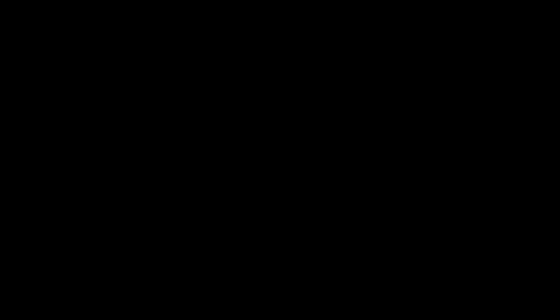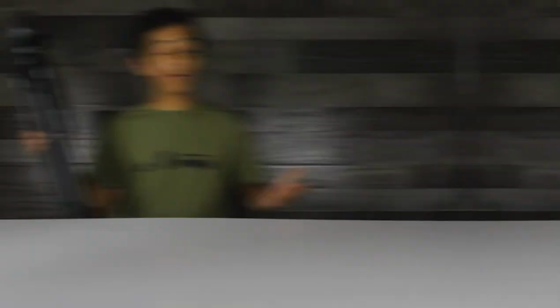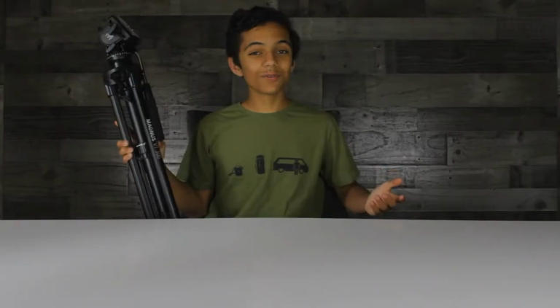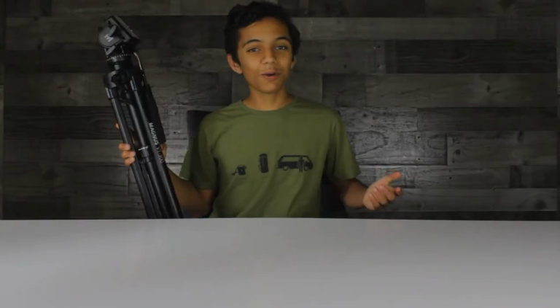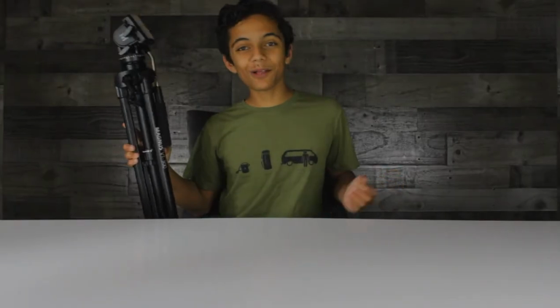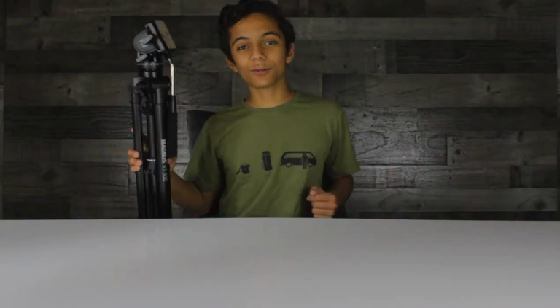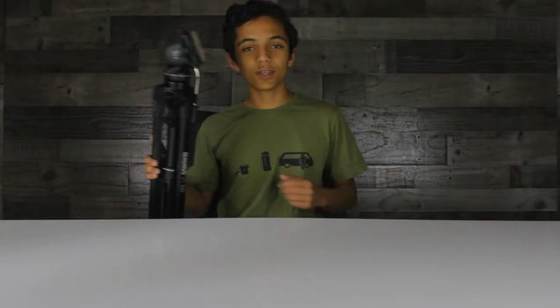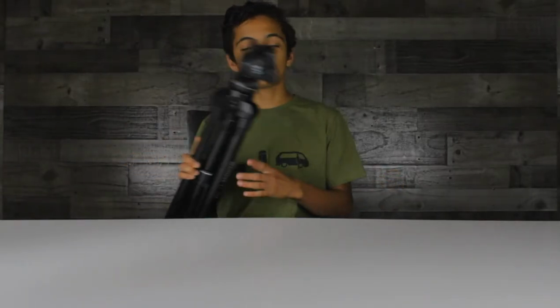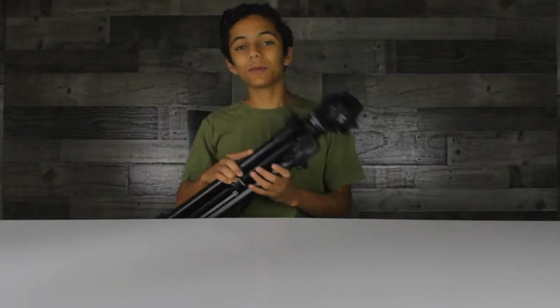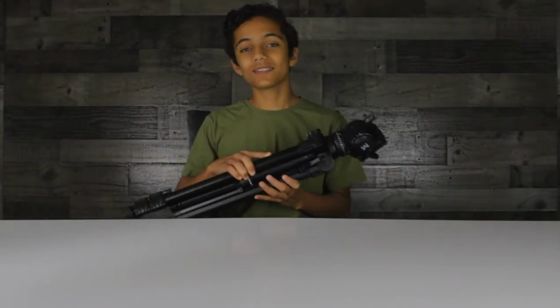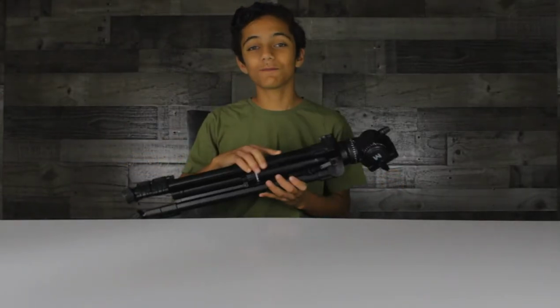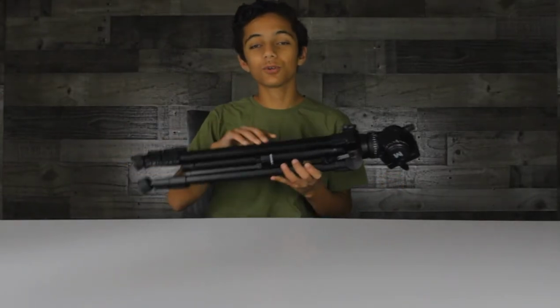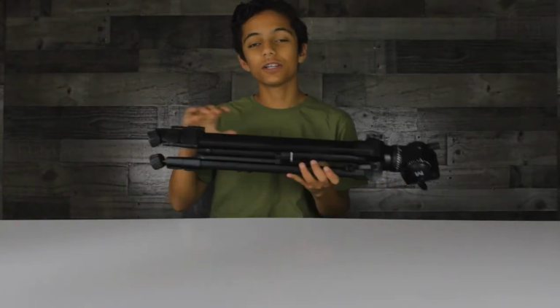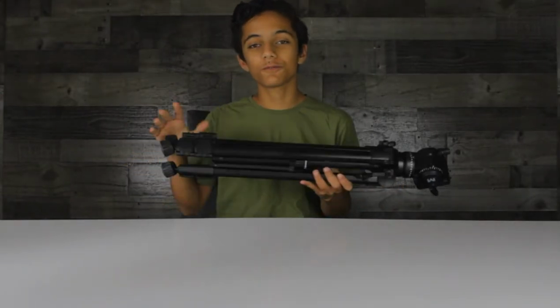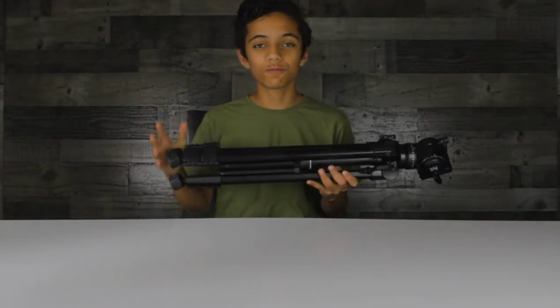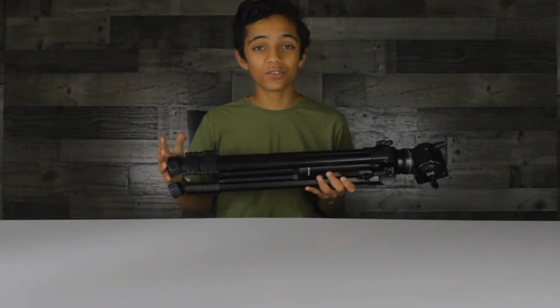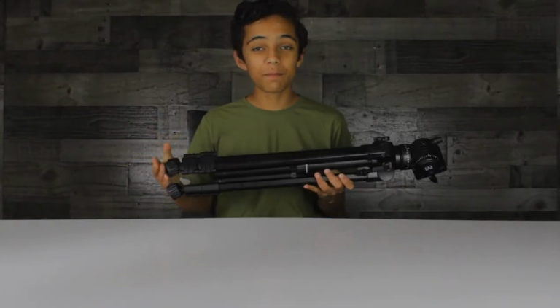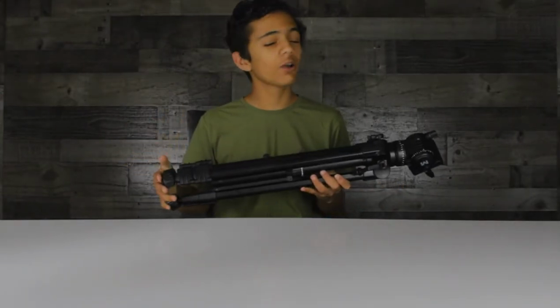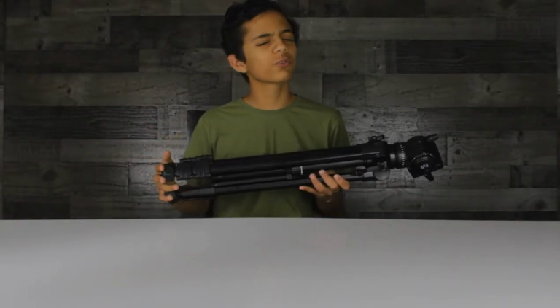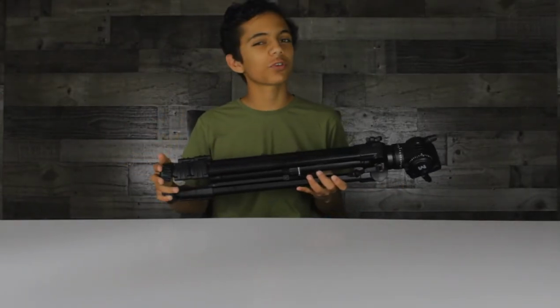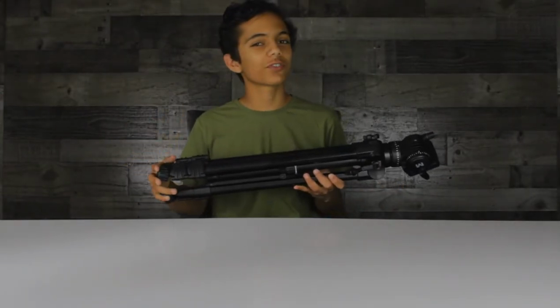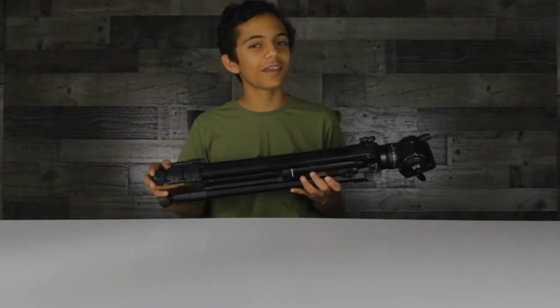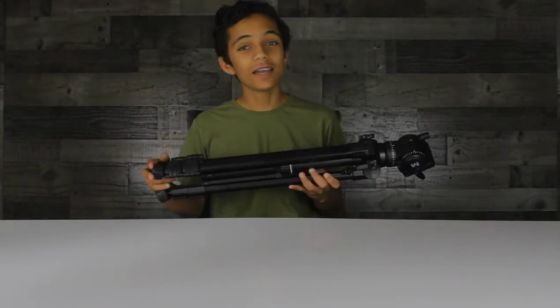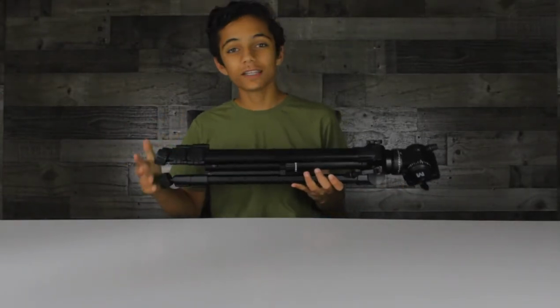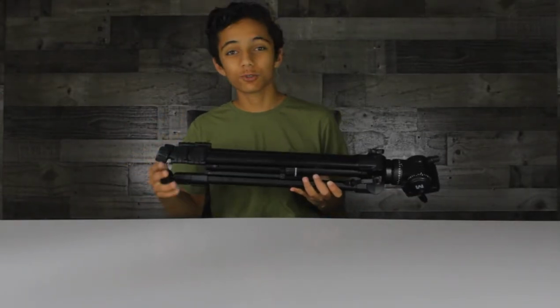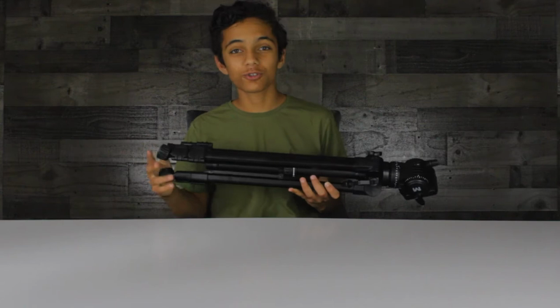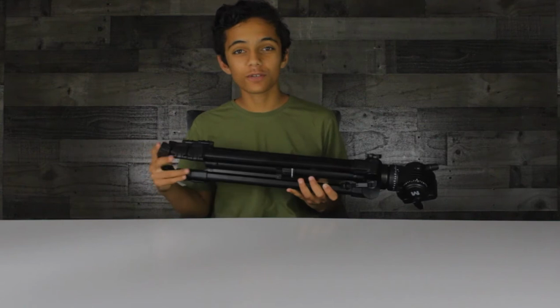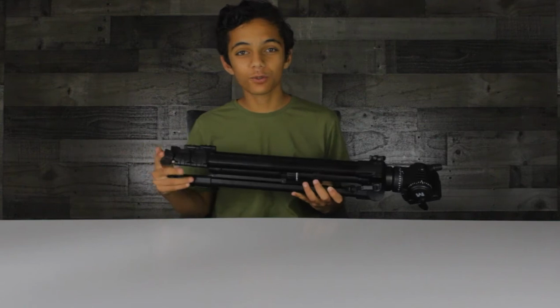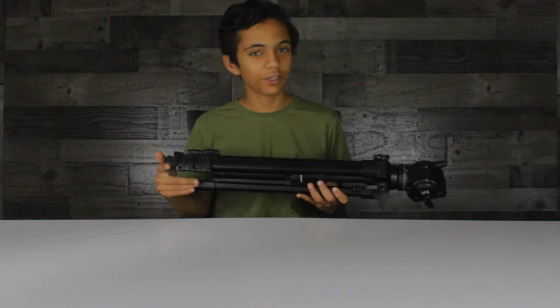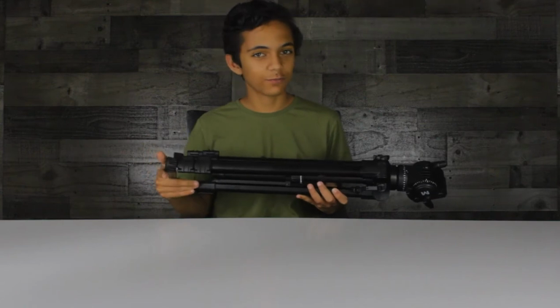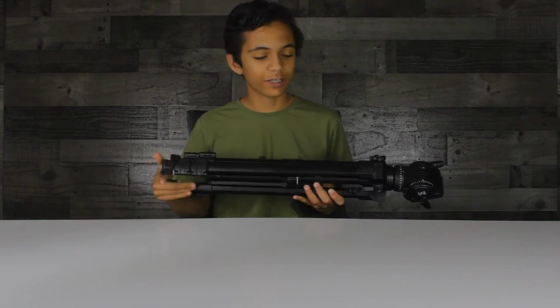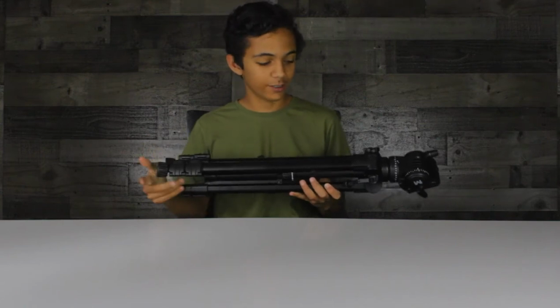Hello everyone, welcome to Creative Space. If you're here for the first time, I hope you enjoy your stay, and if you're a returning viewer, thank you for being here.